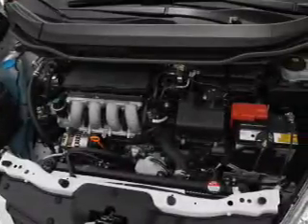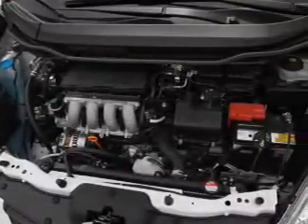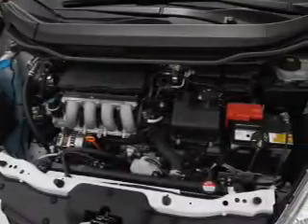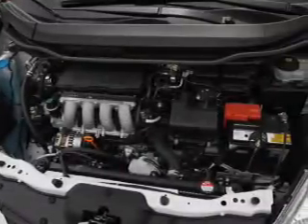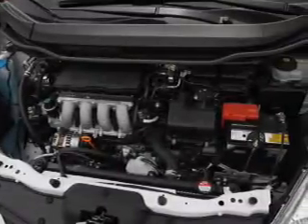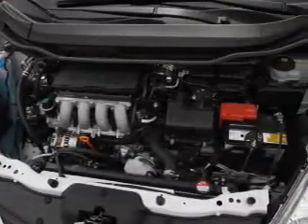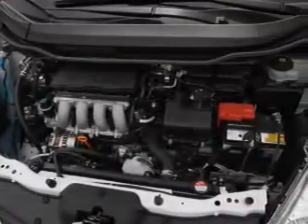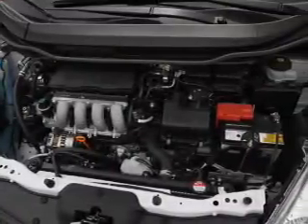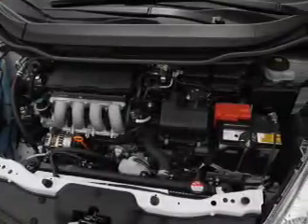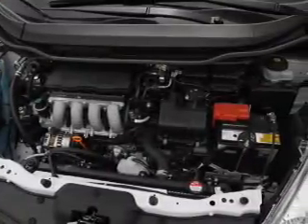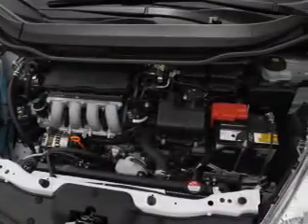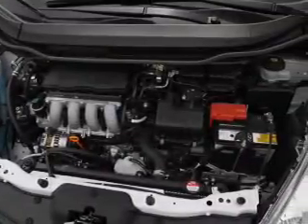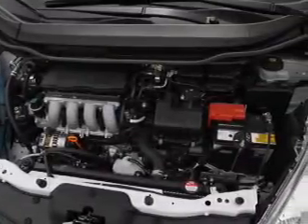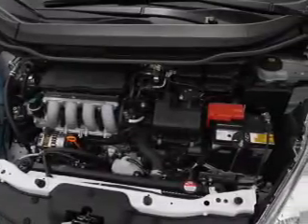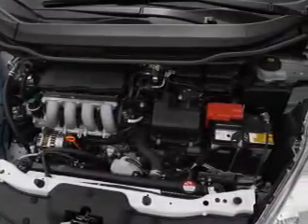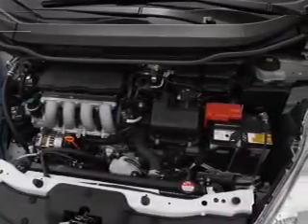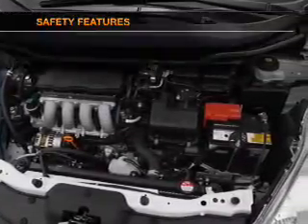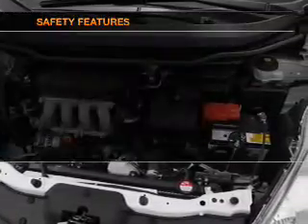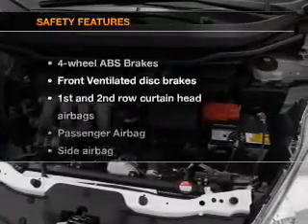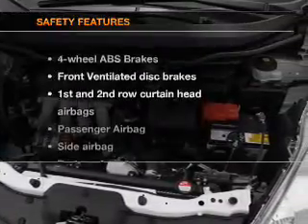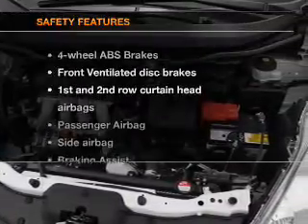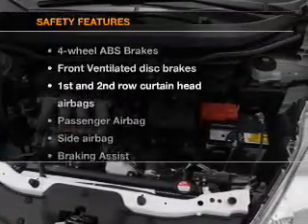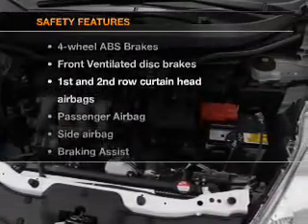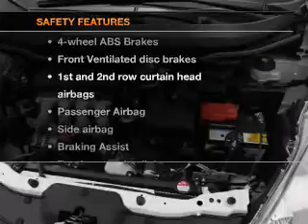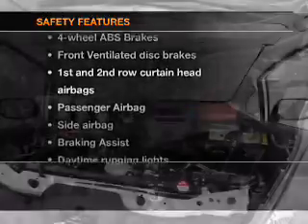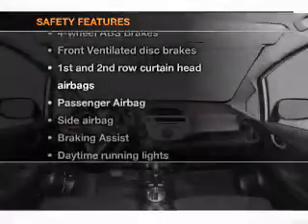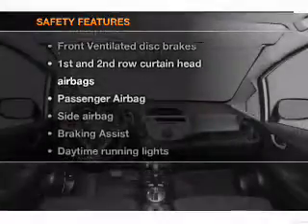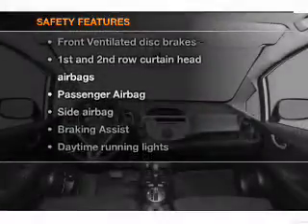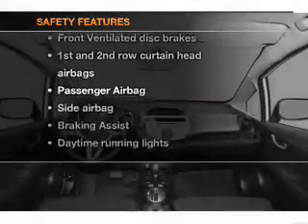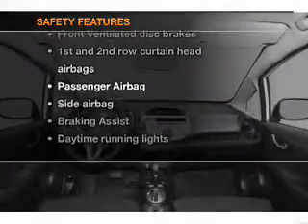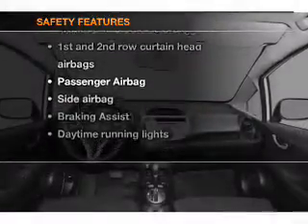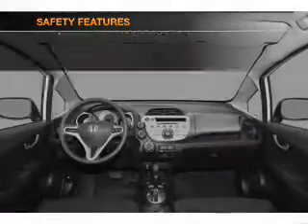Power mirrors, power steering, air conditioning. And for your peace of mind, the following safety equipment is included.